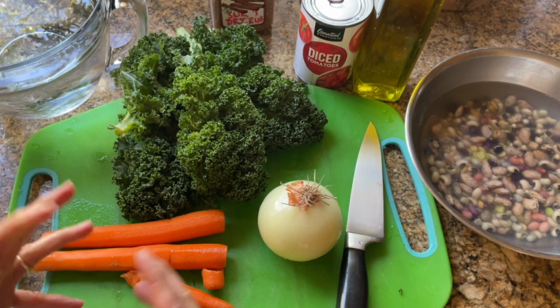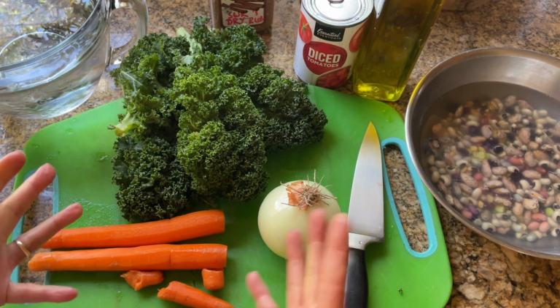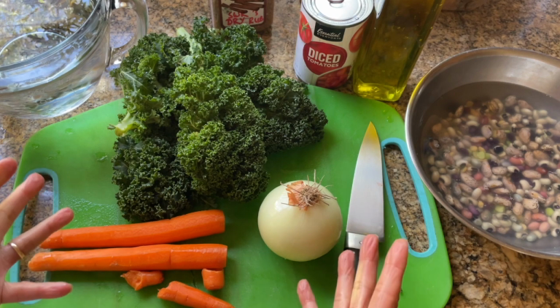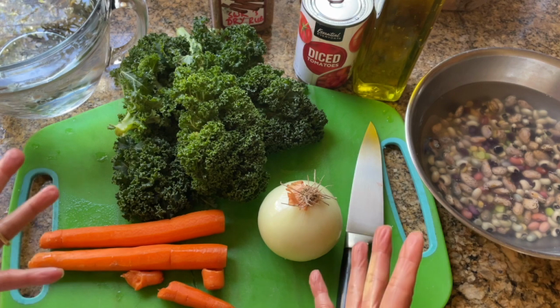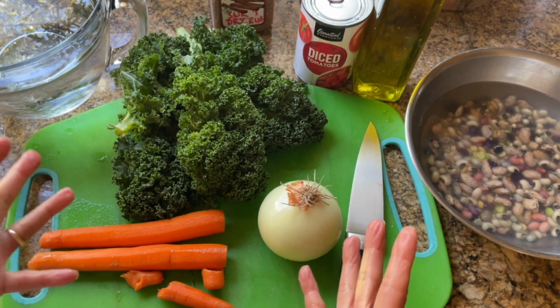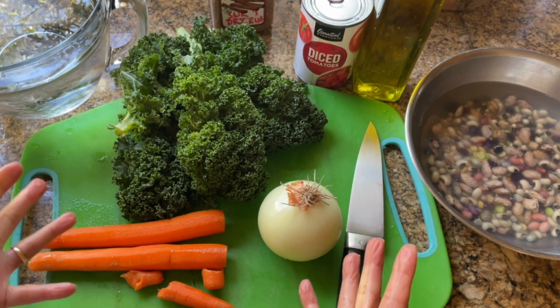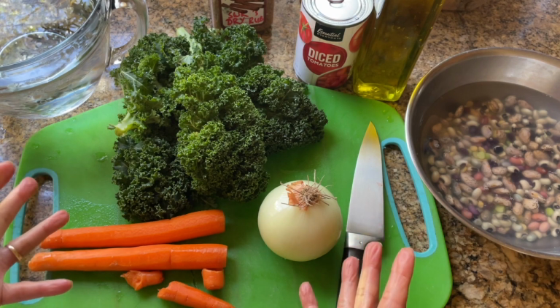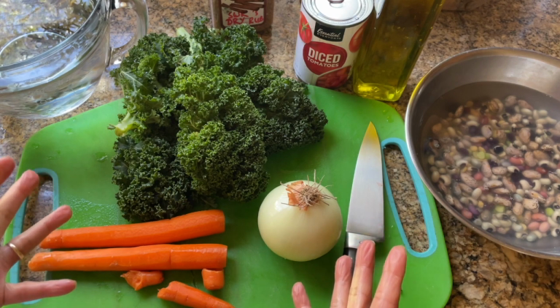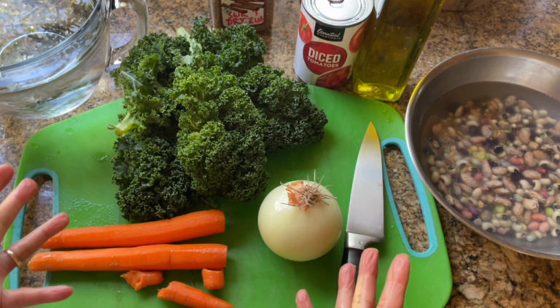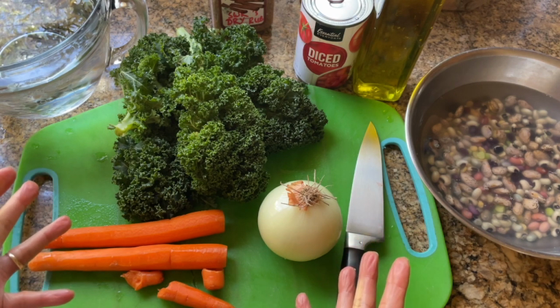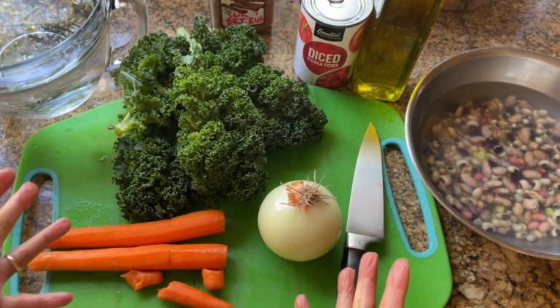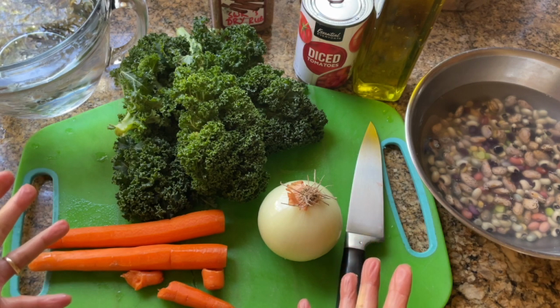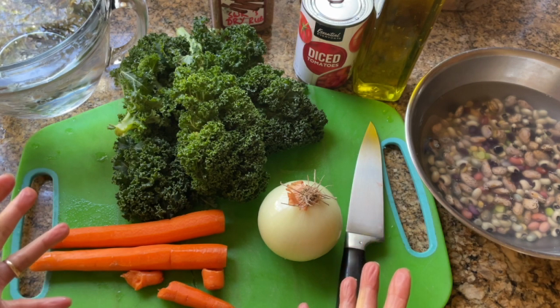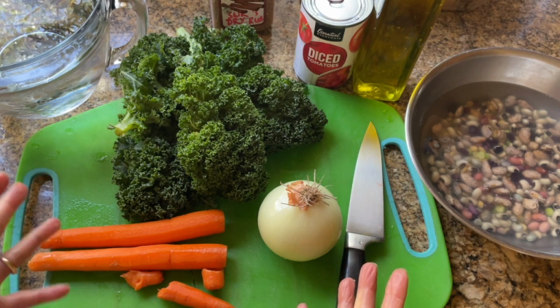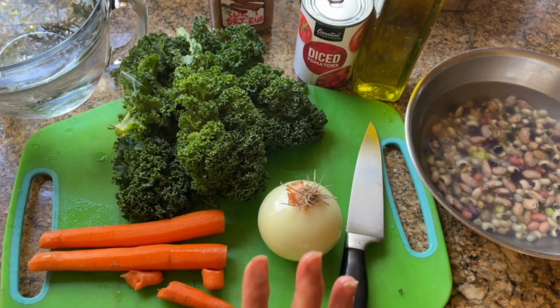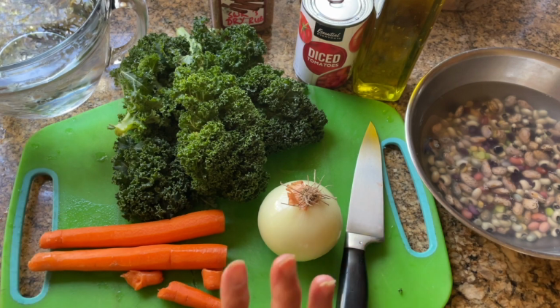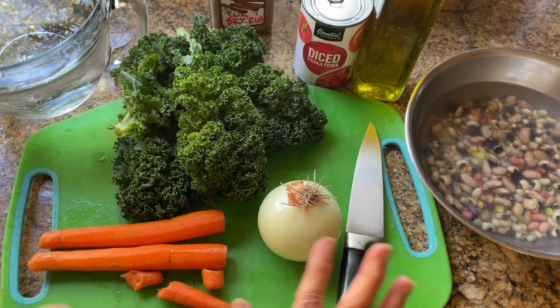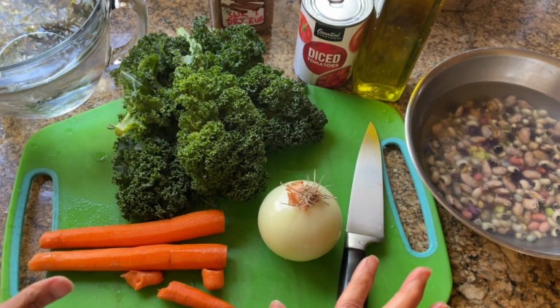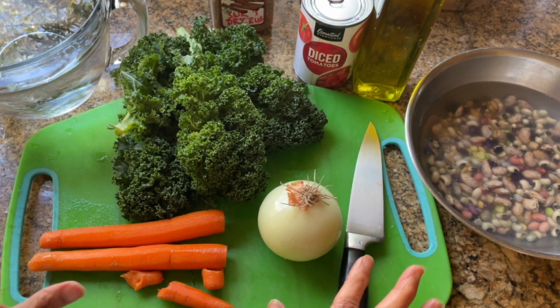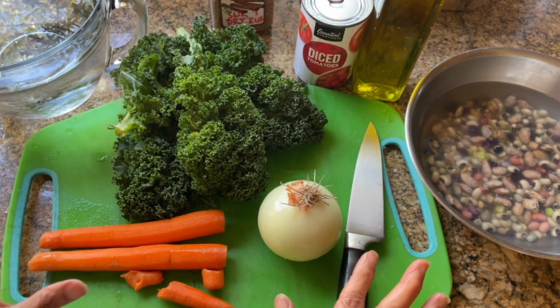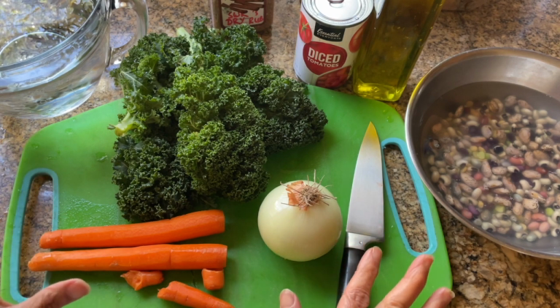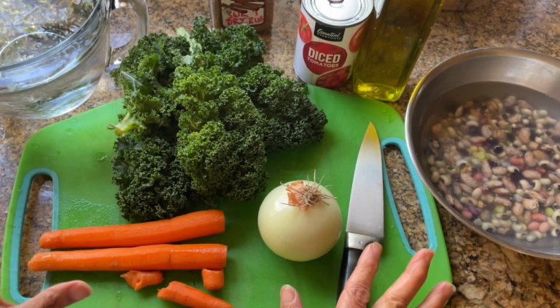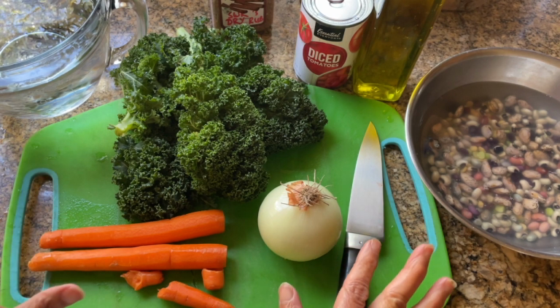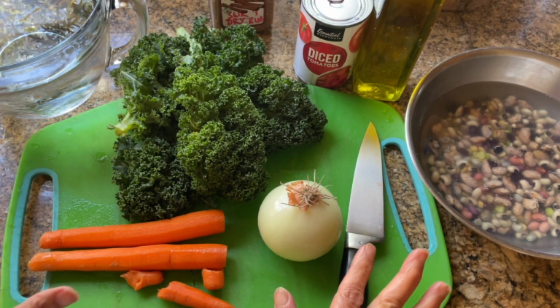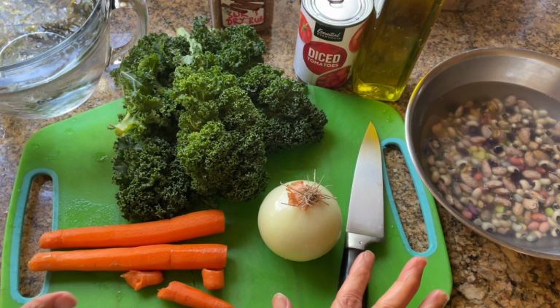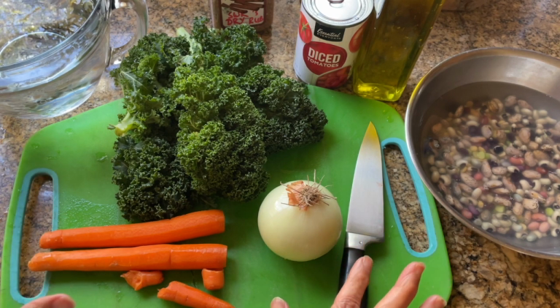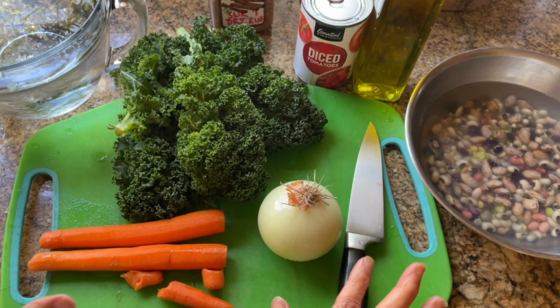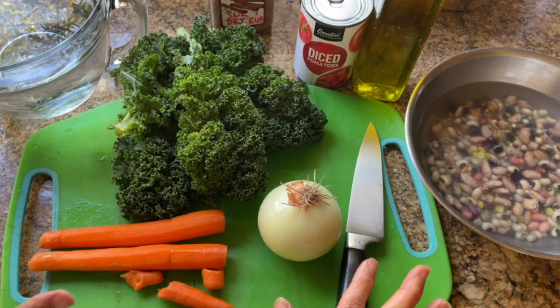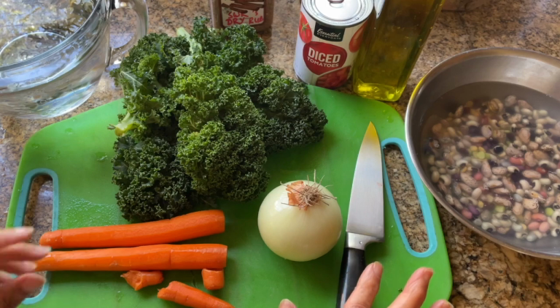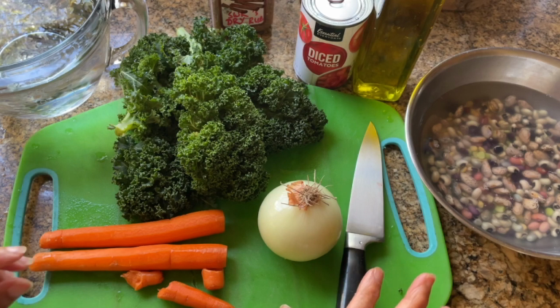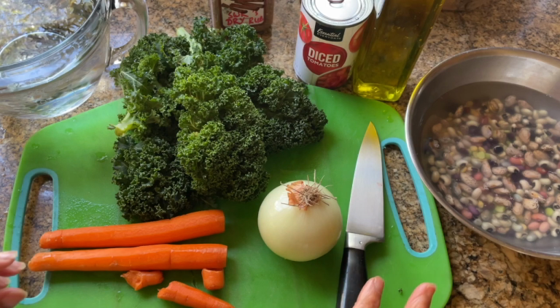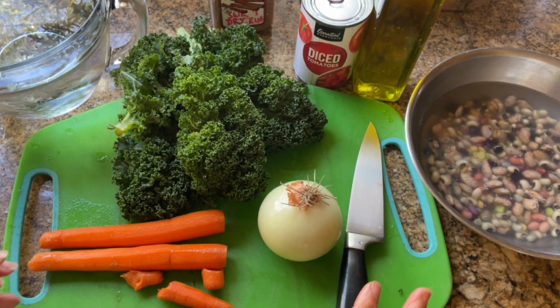This is a very high fiber soup — it's almost like a system flush, really.